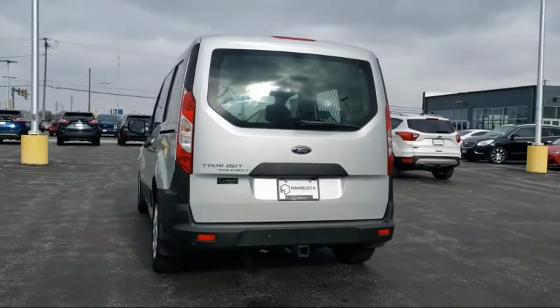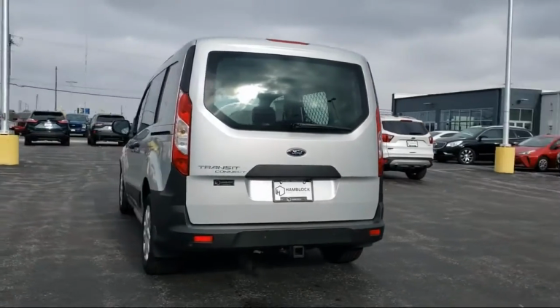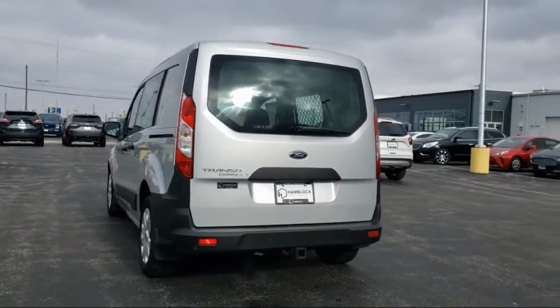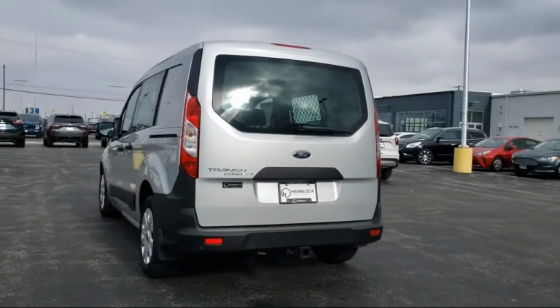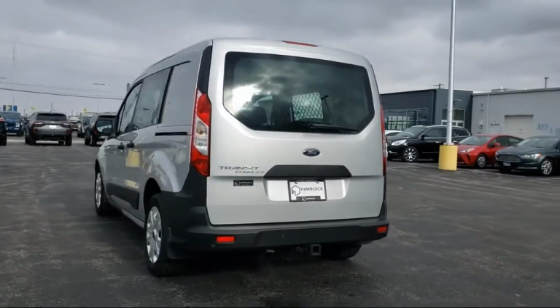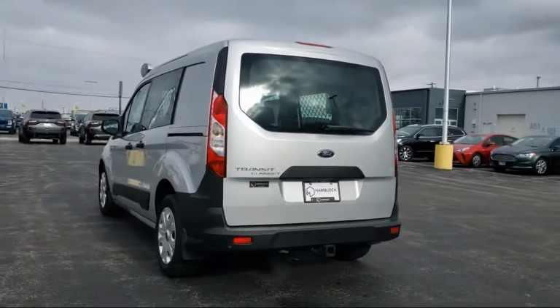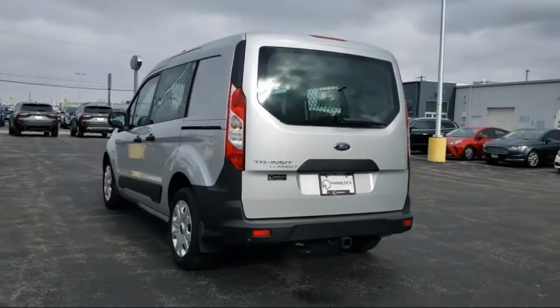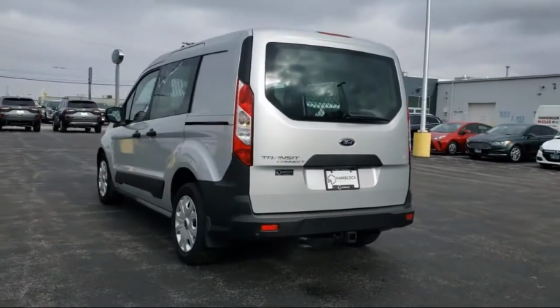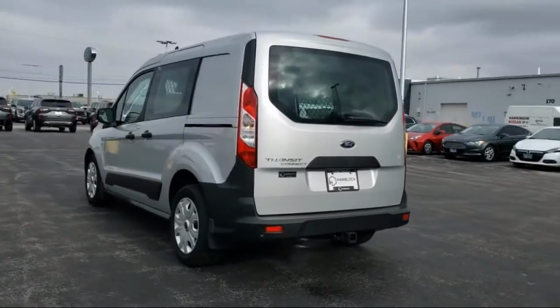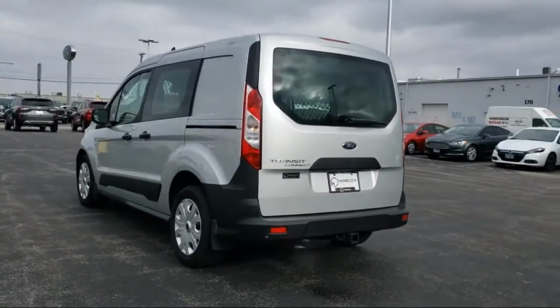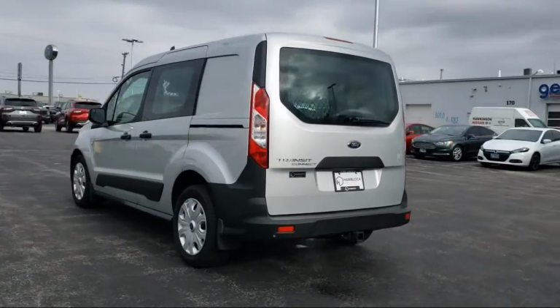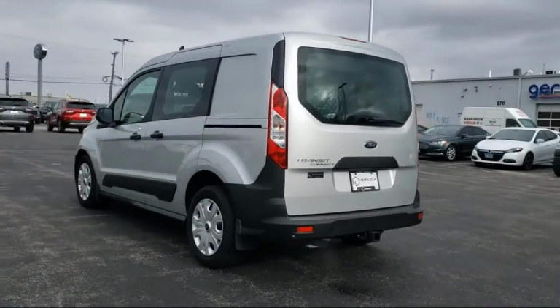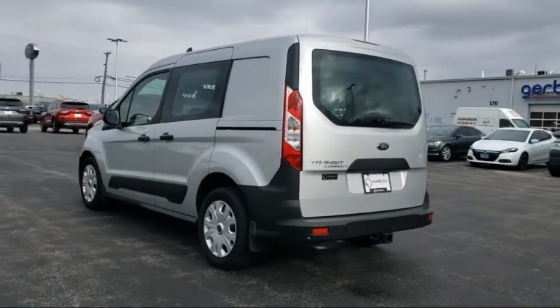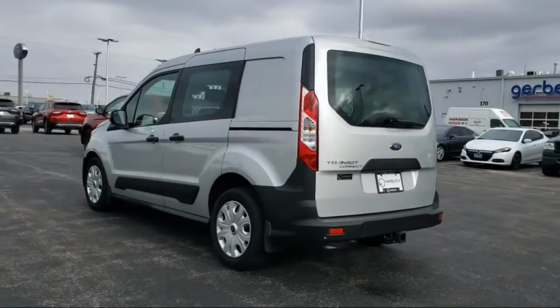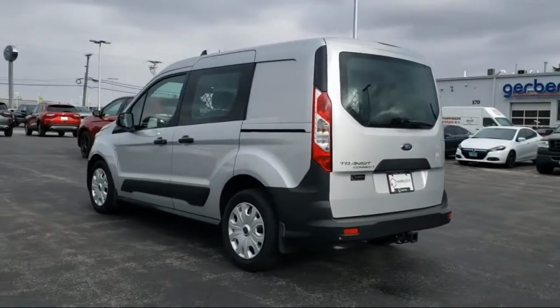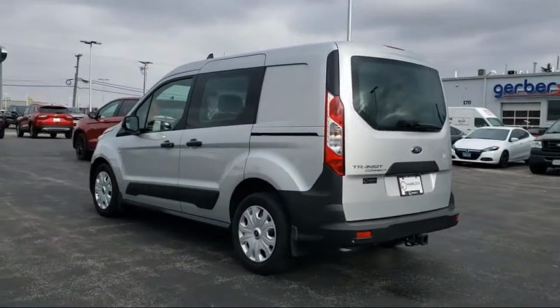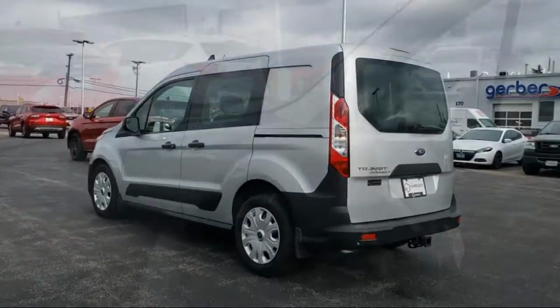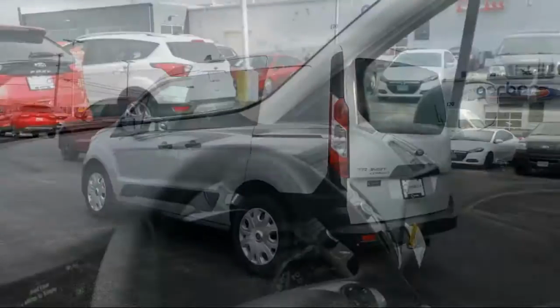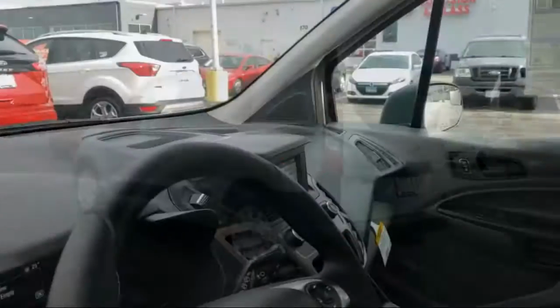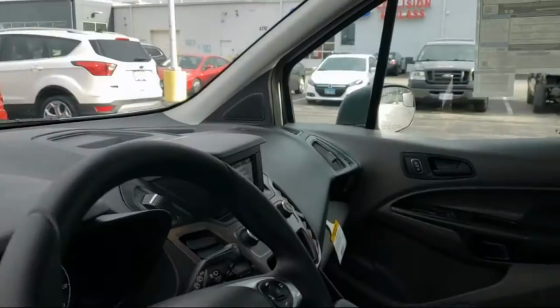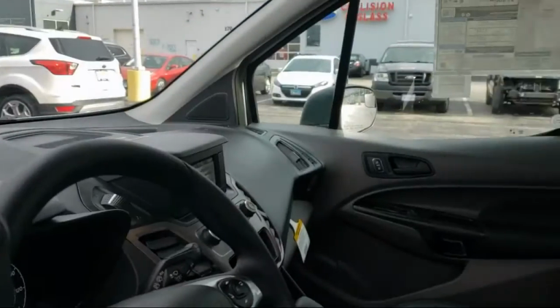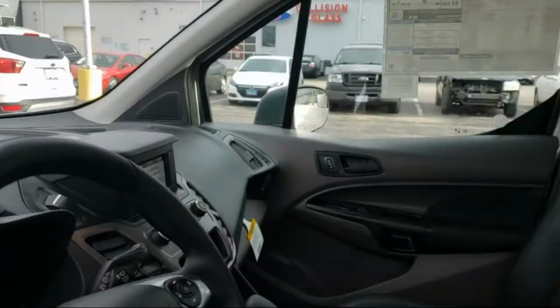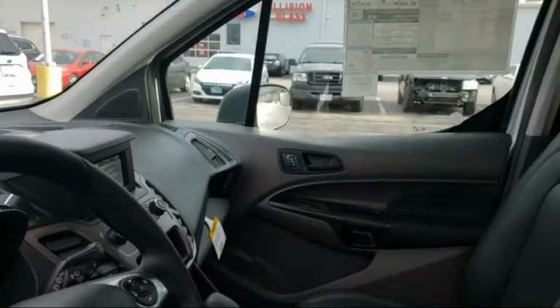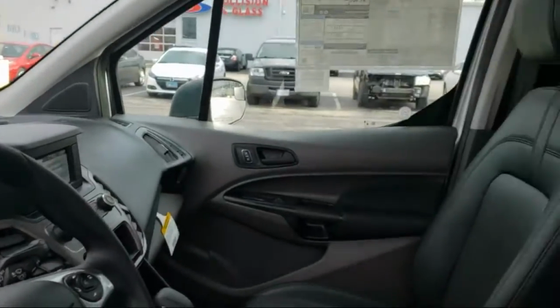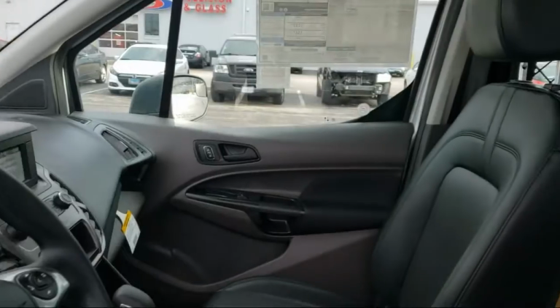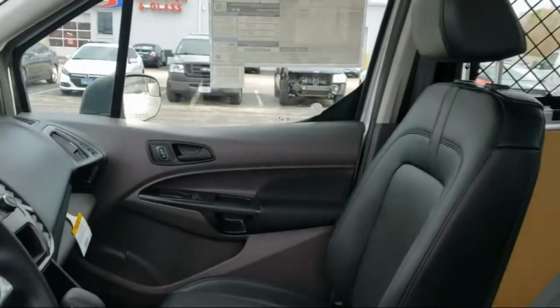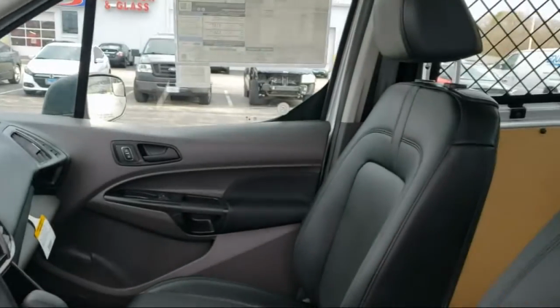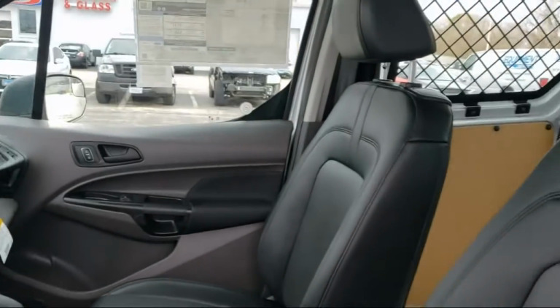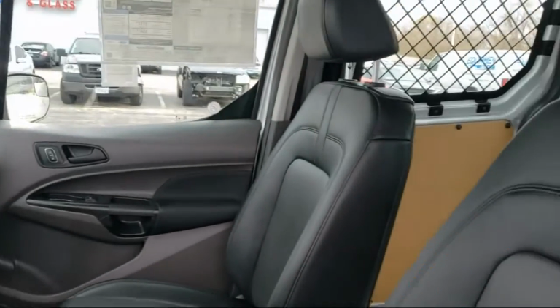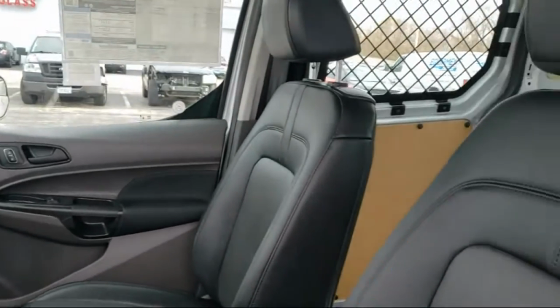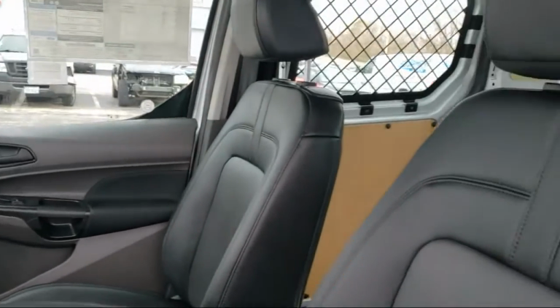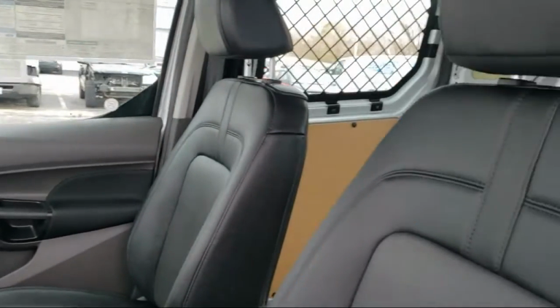Air conditioning, passenger airbag, steering wheel controls, and Wi-Fi hotspot.